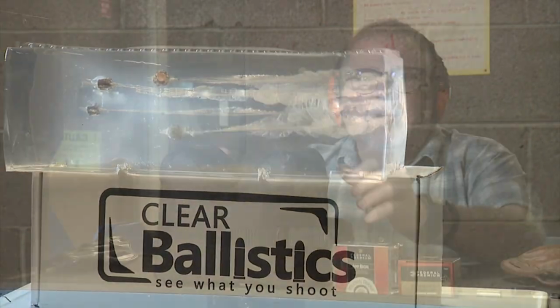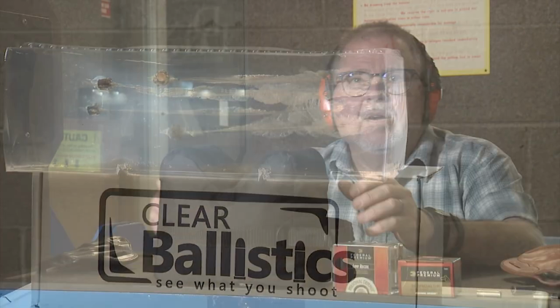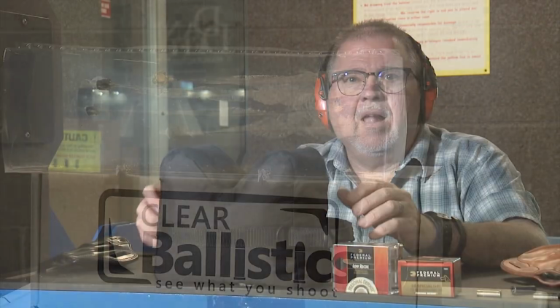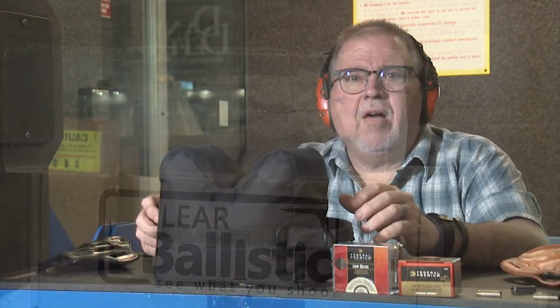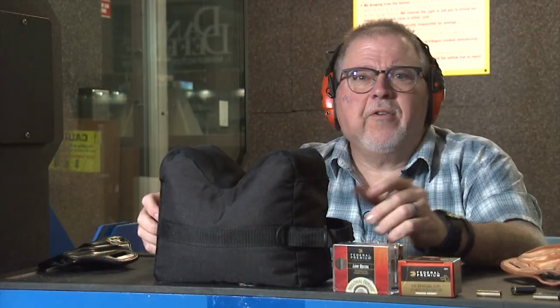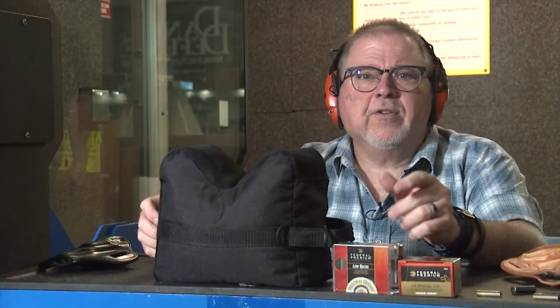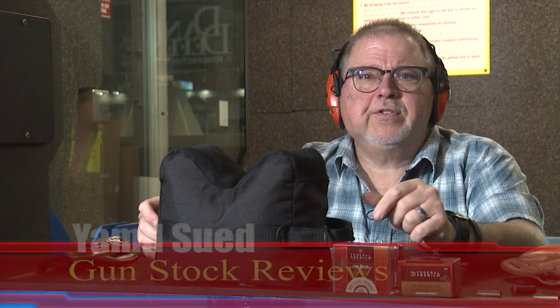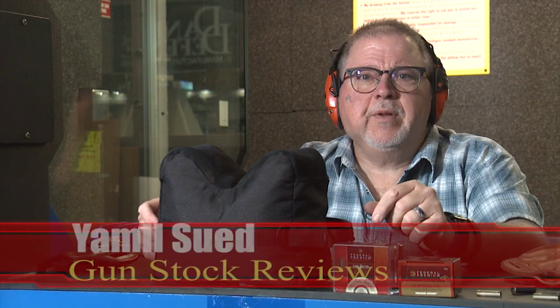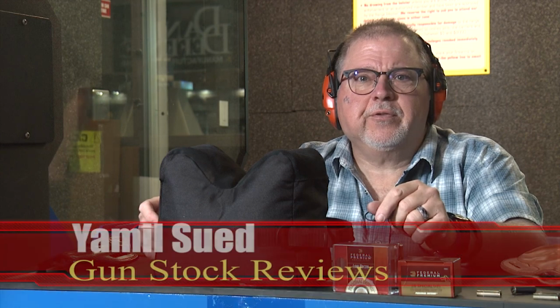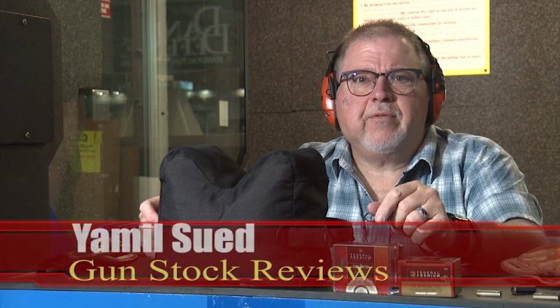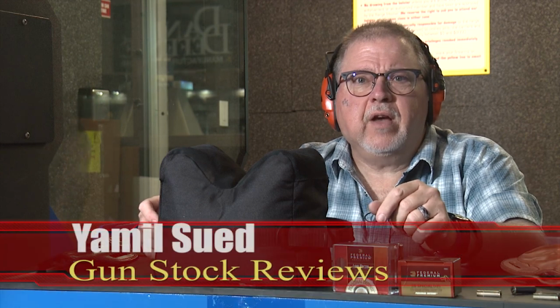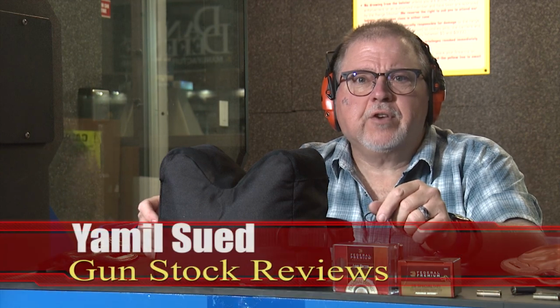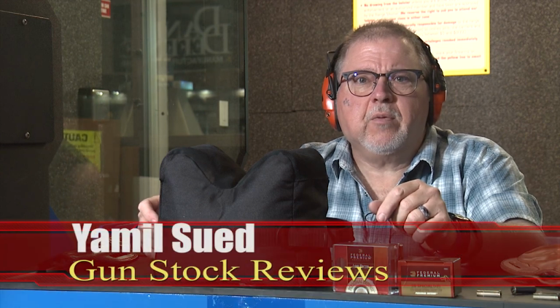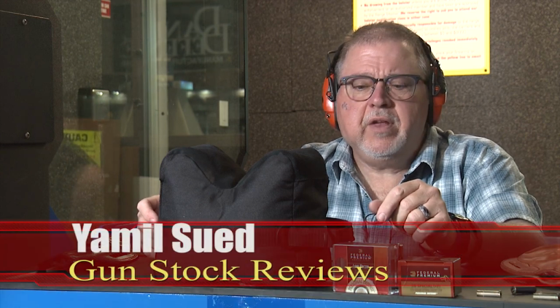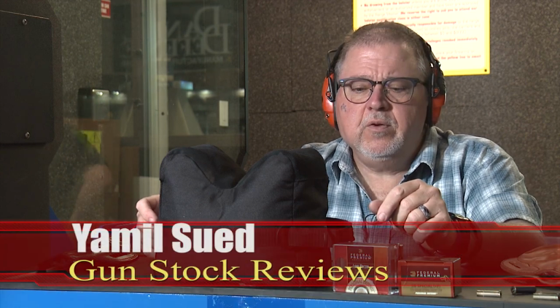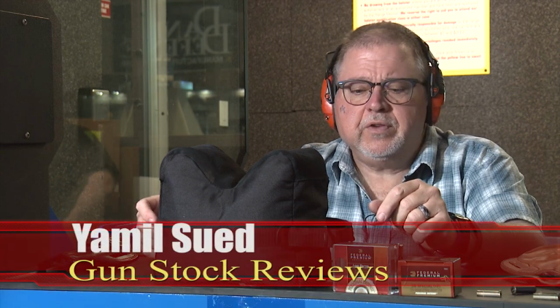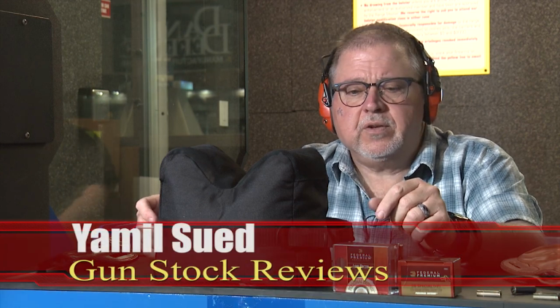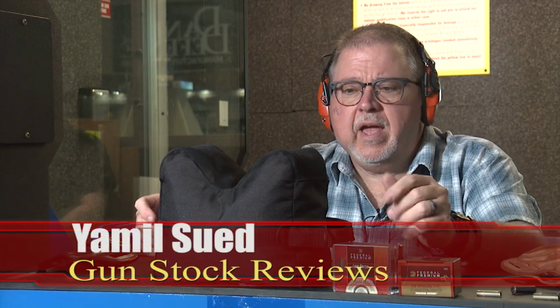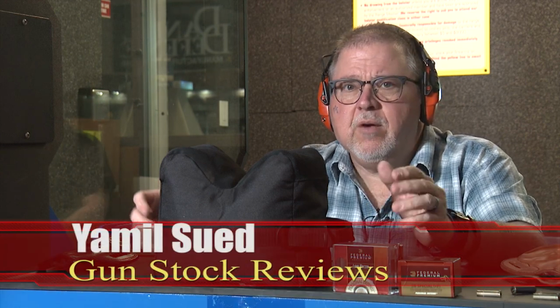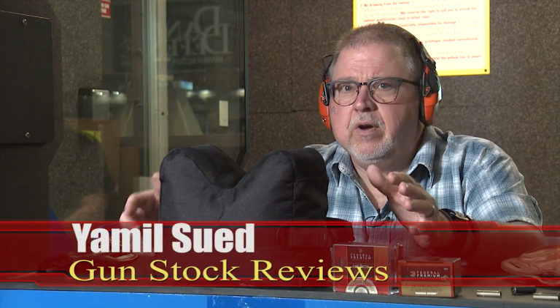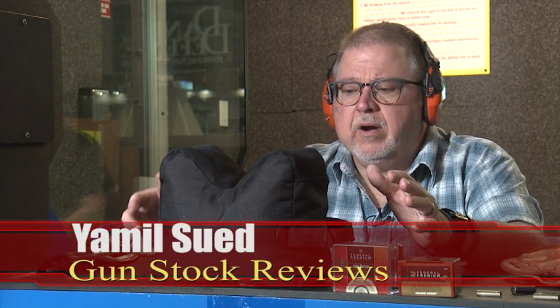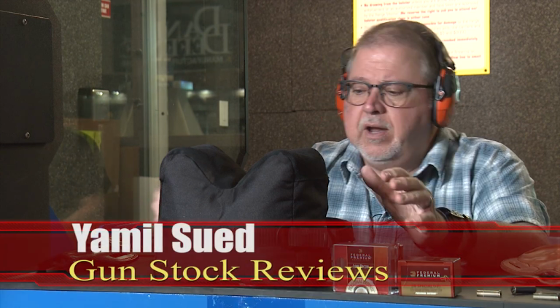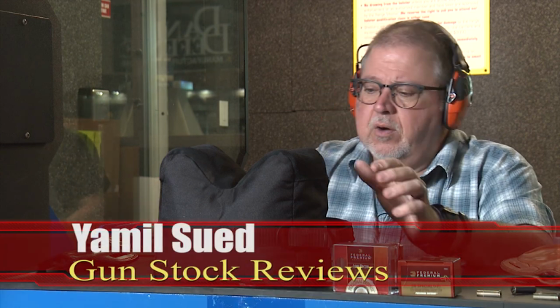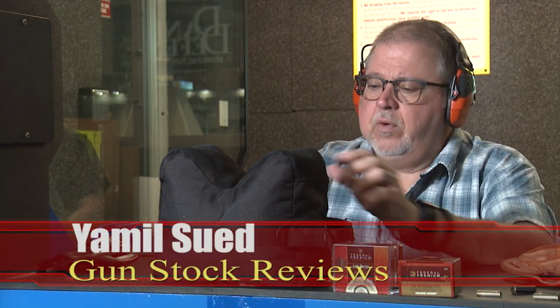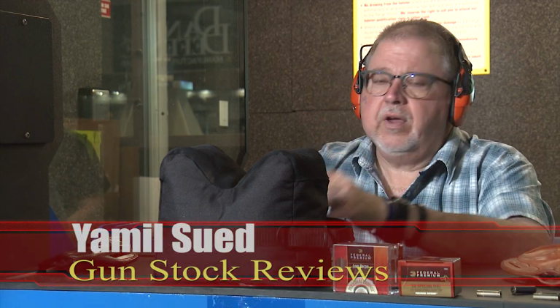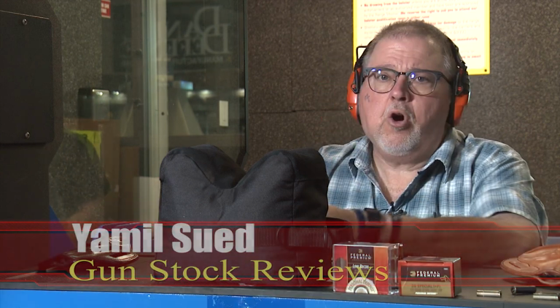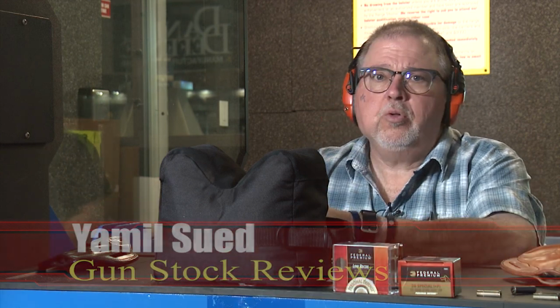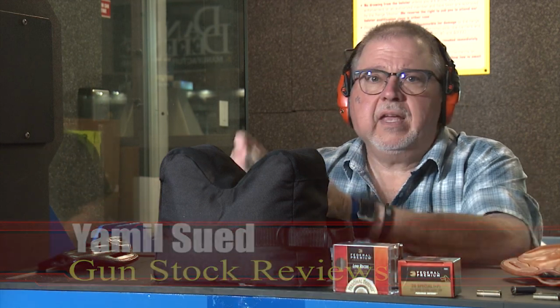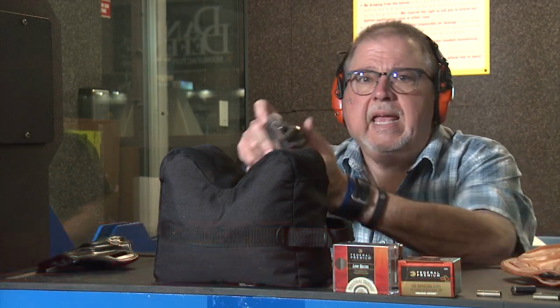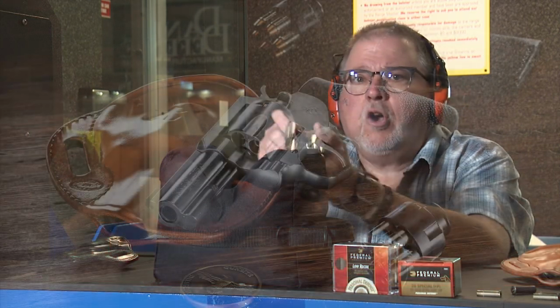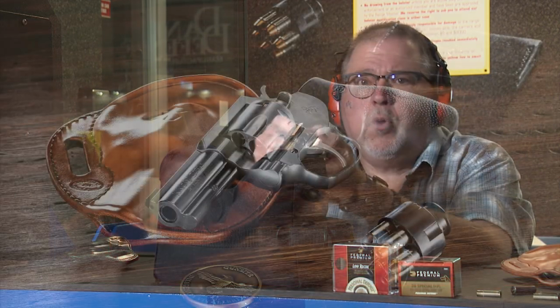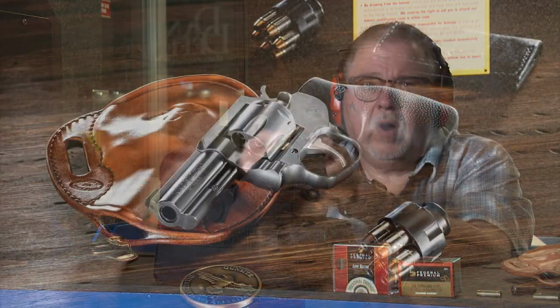Hello folks, this is Jameel Sweat for Gunstruck Reviews and today we are here with the Colt King Cobra.